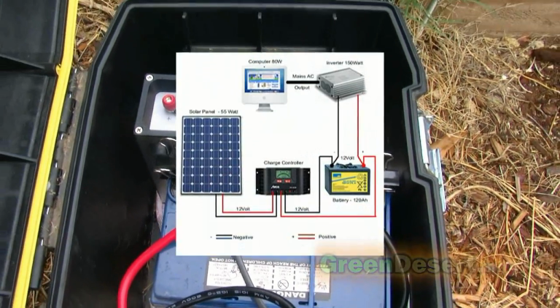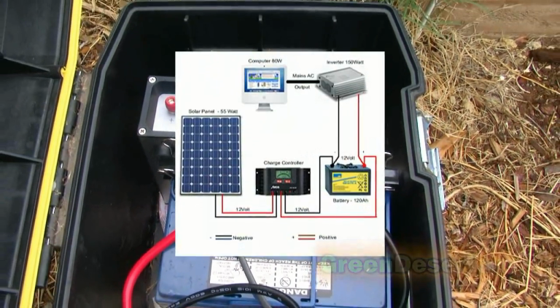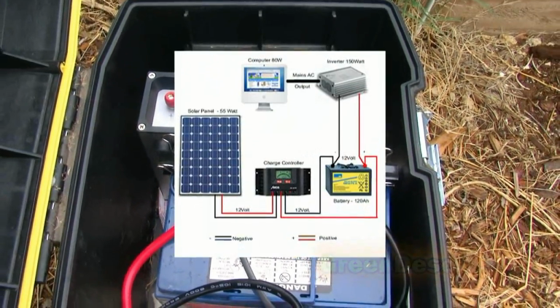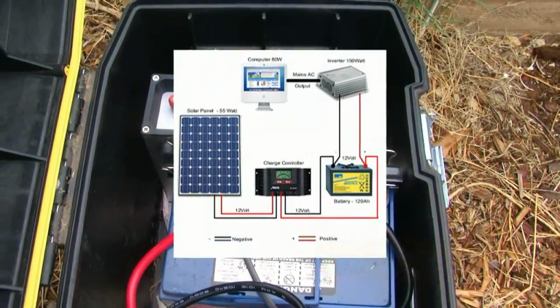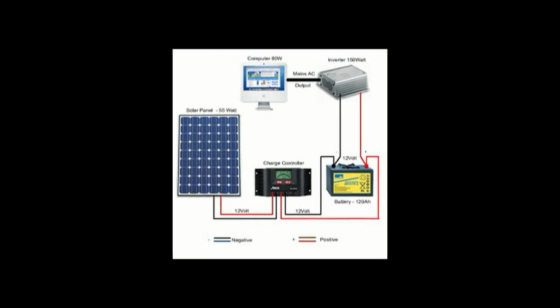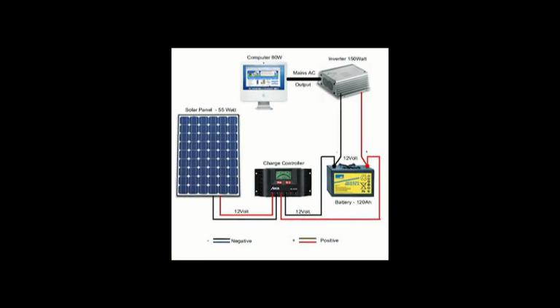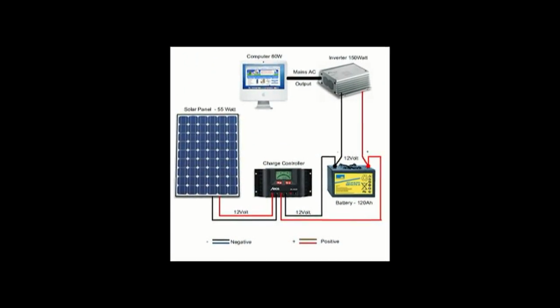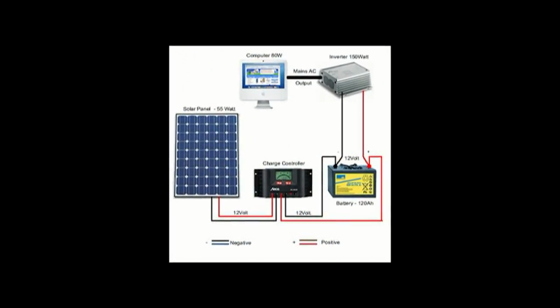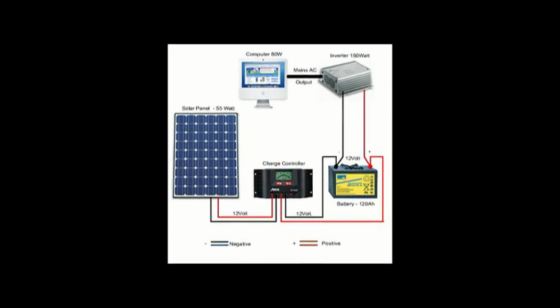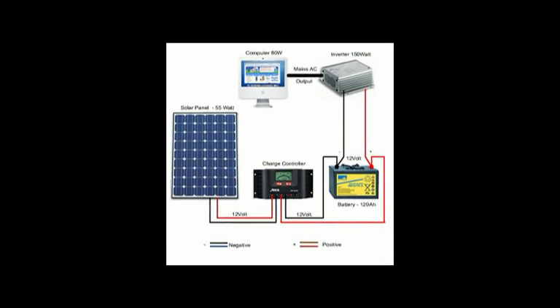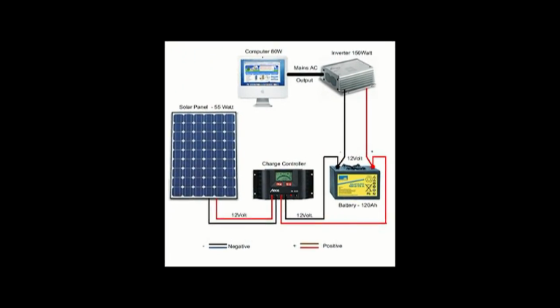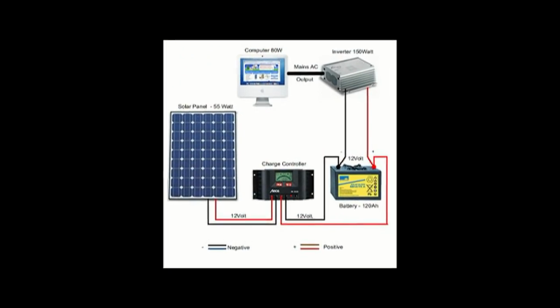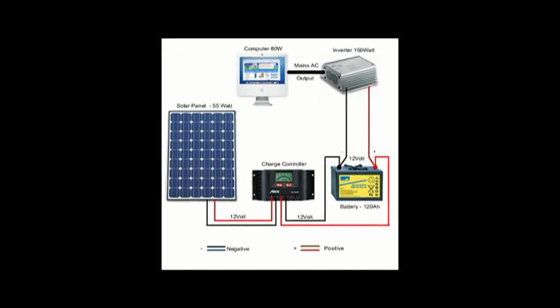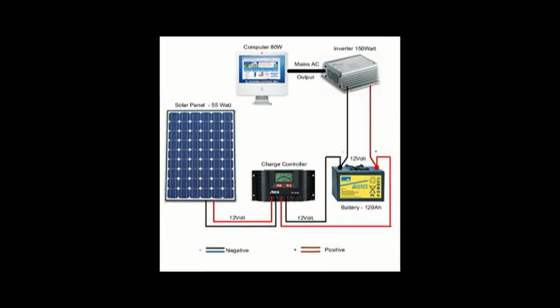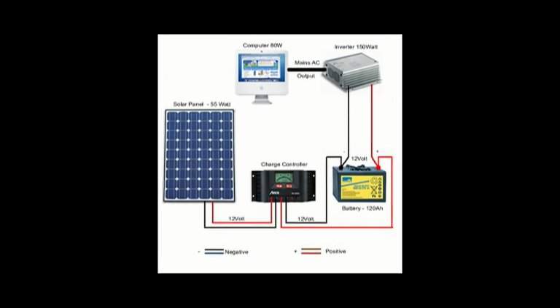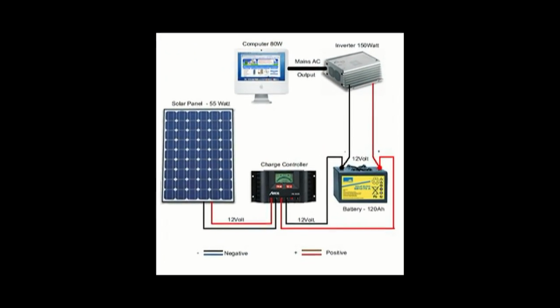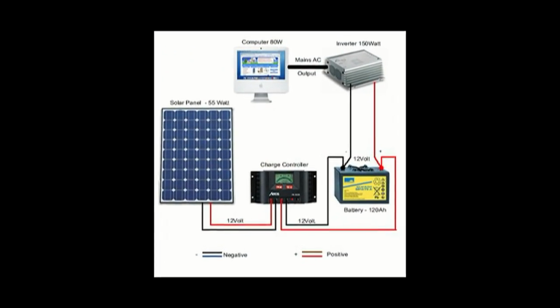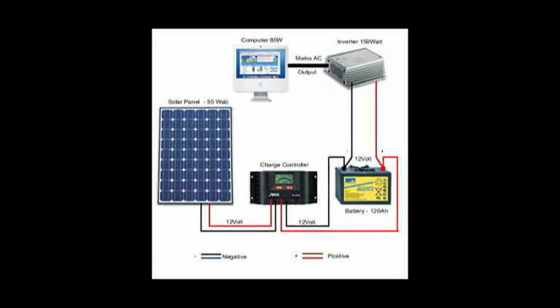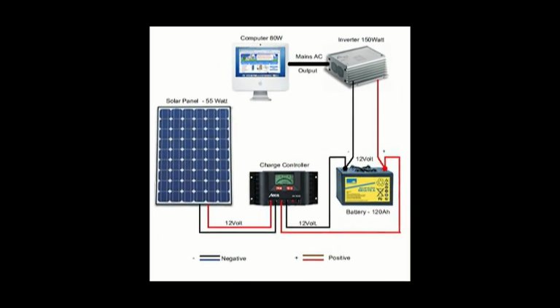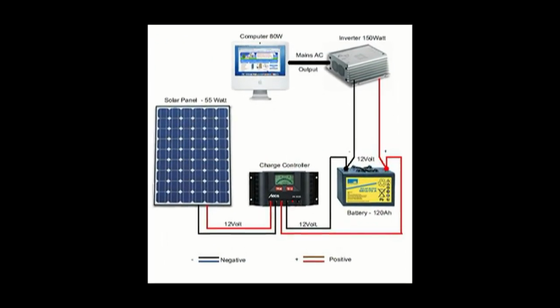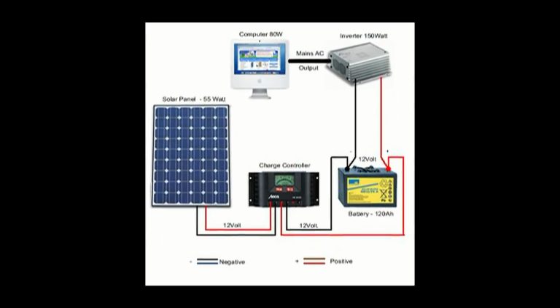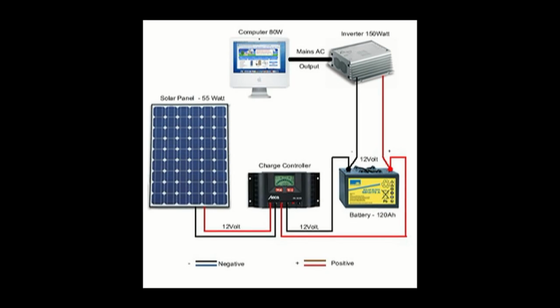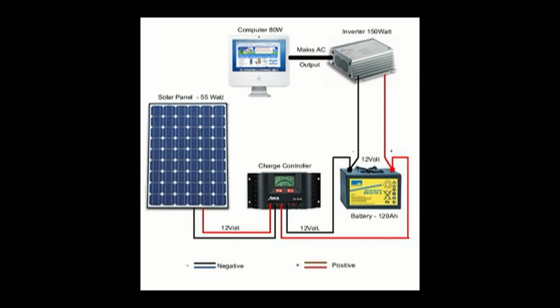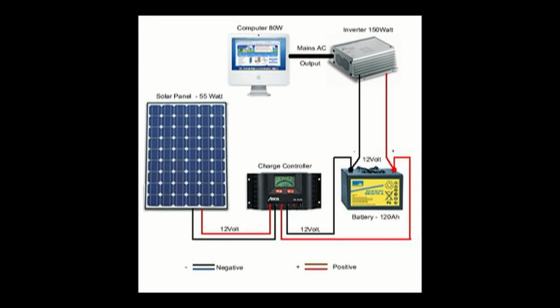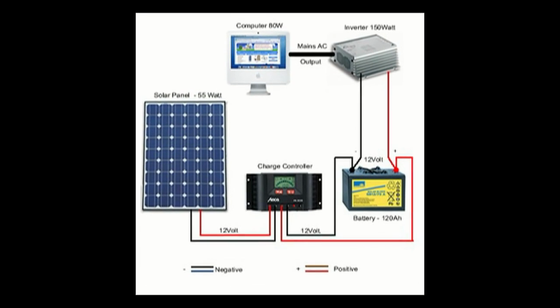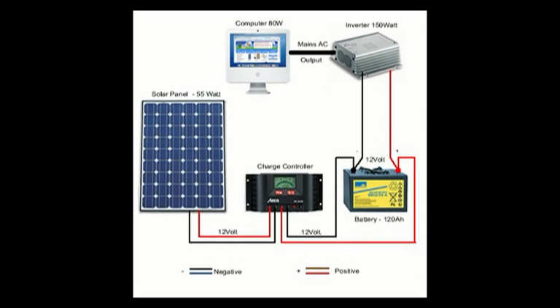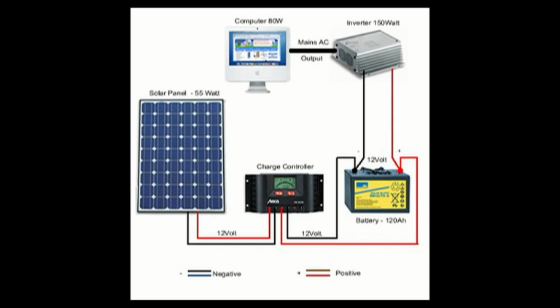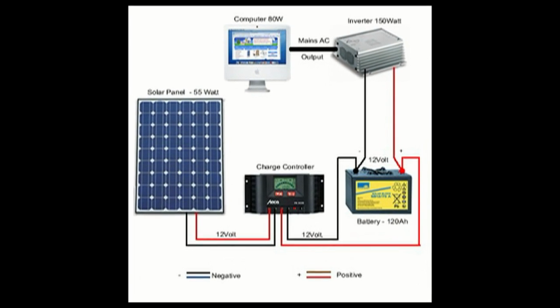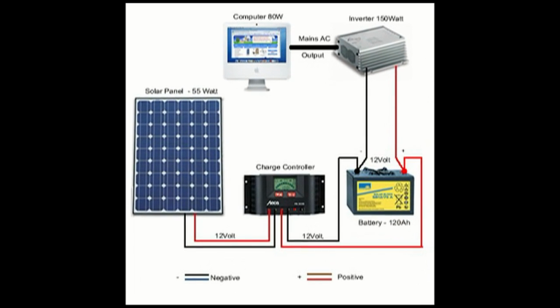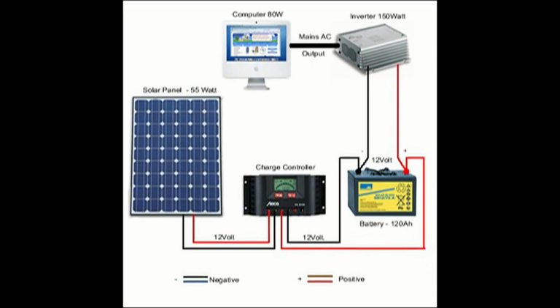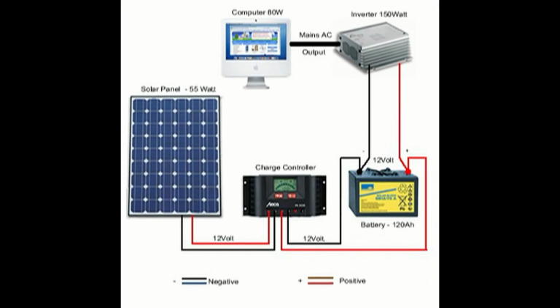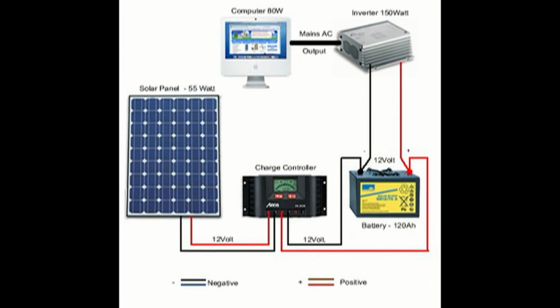So in general, the solar panels produce the power and you will run your device off the power stored in the battery.